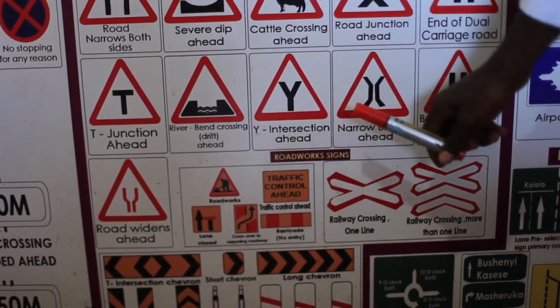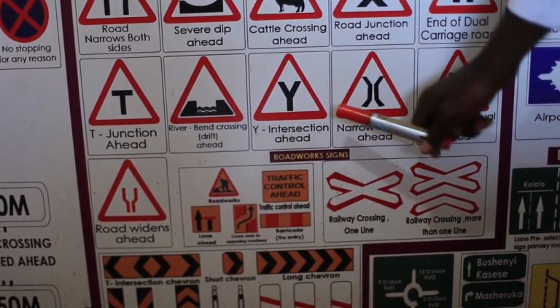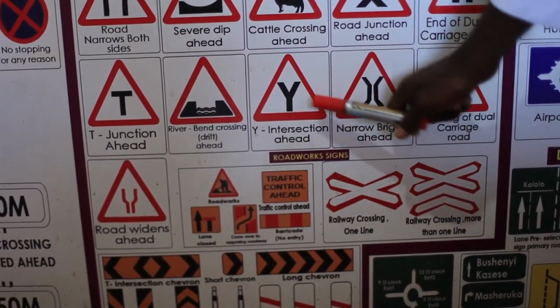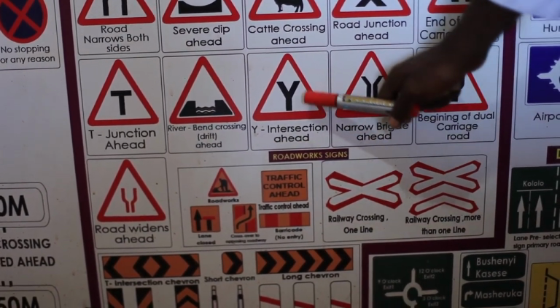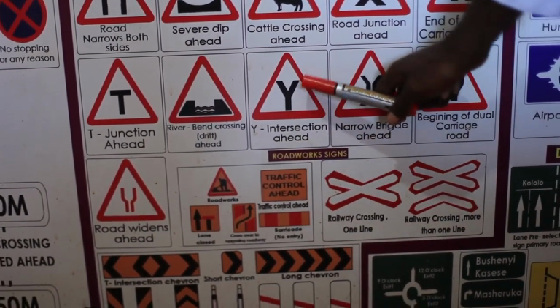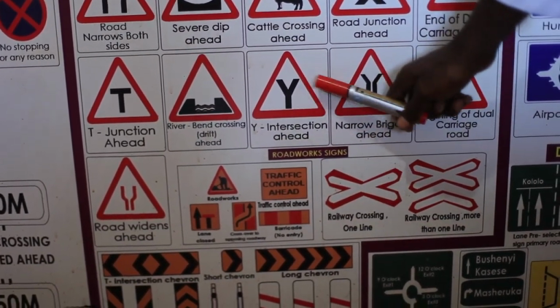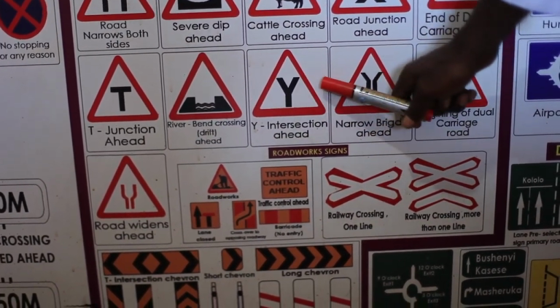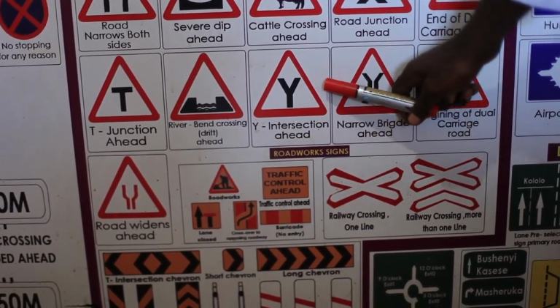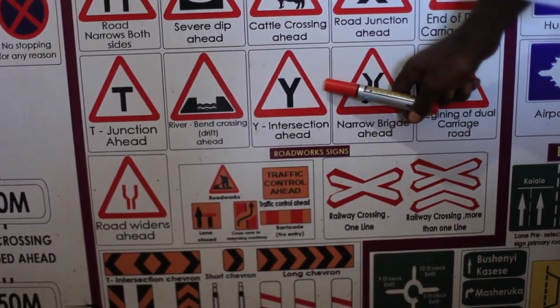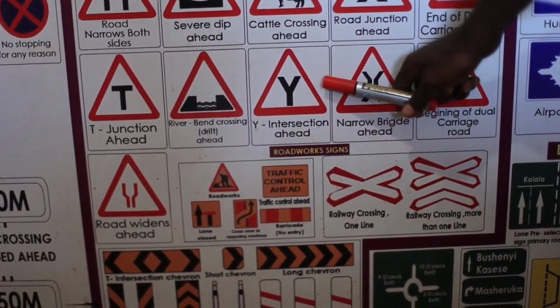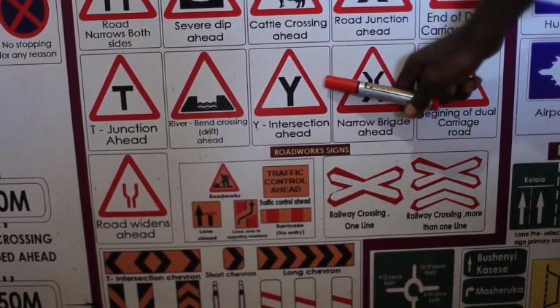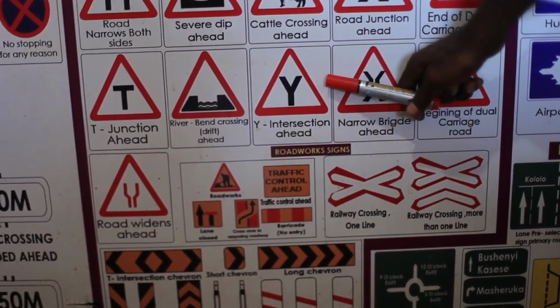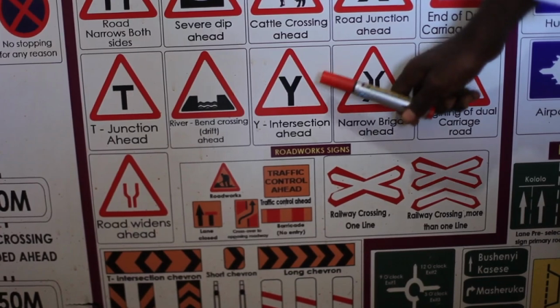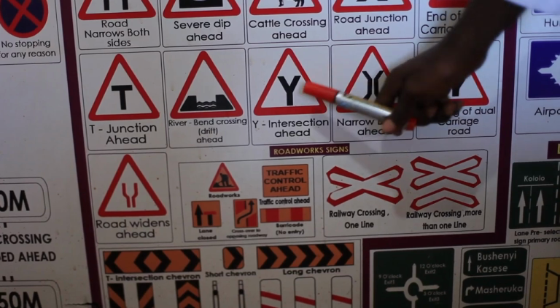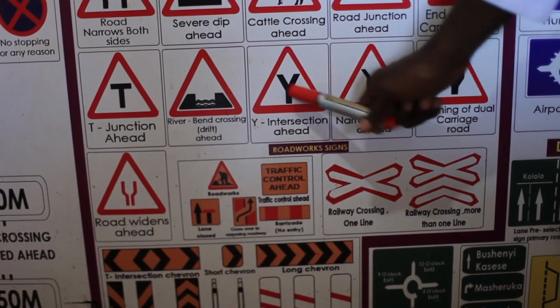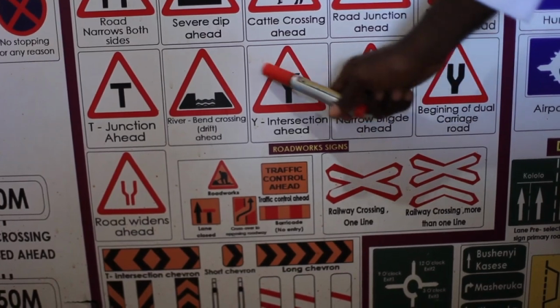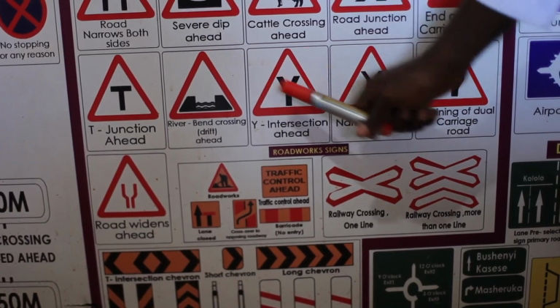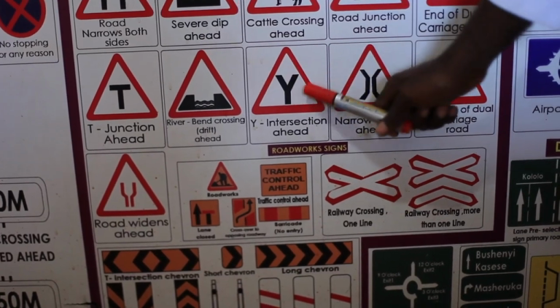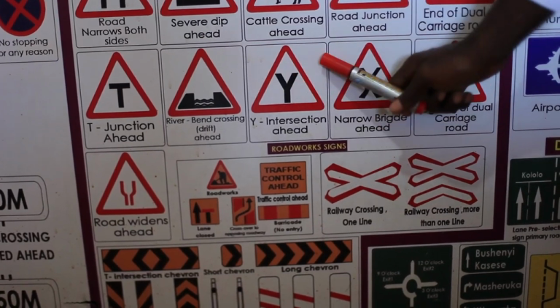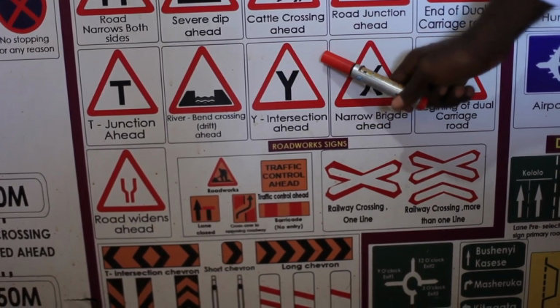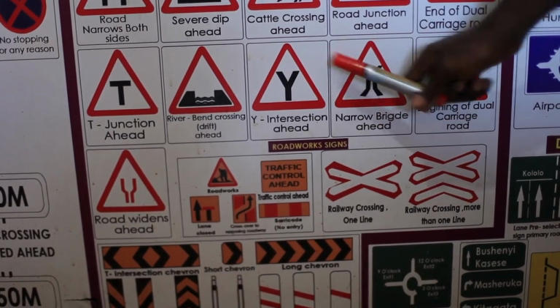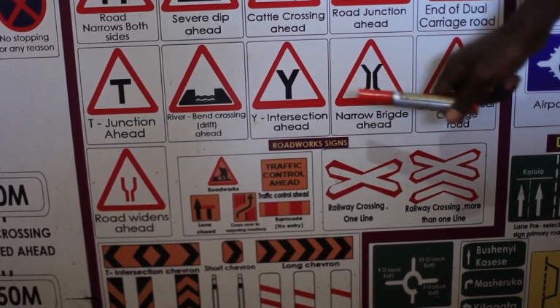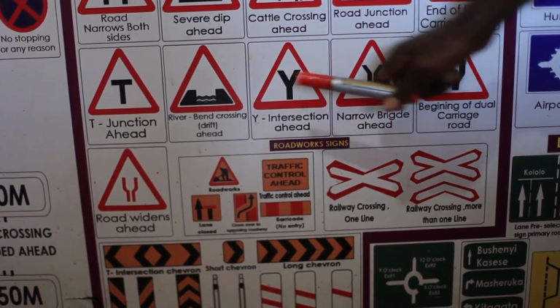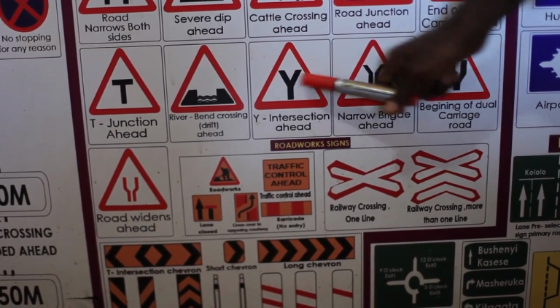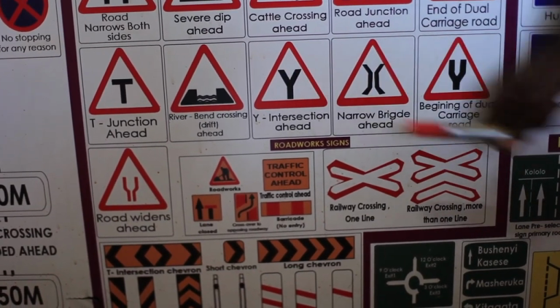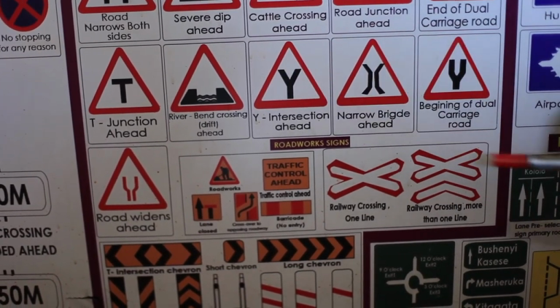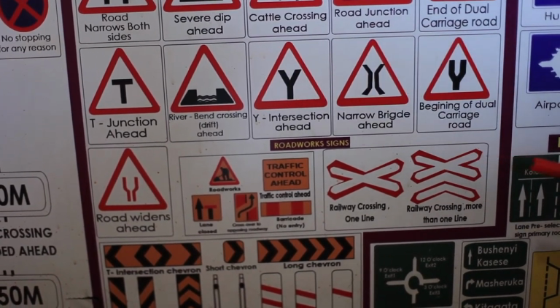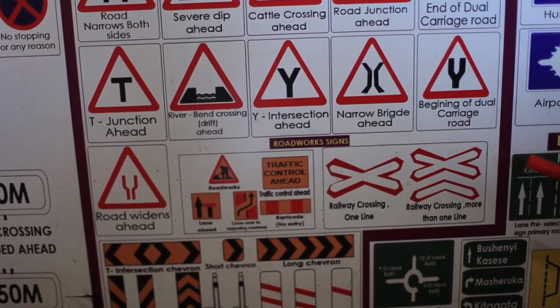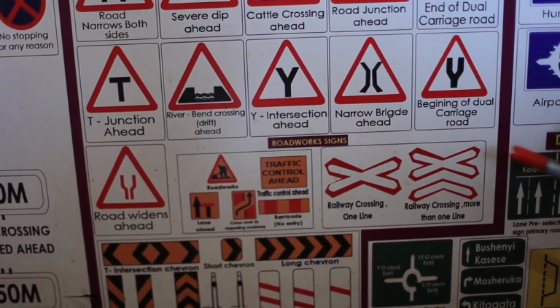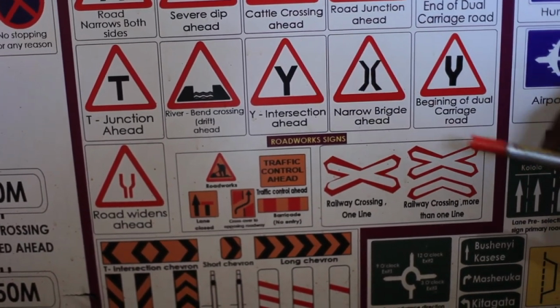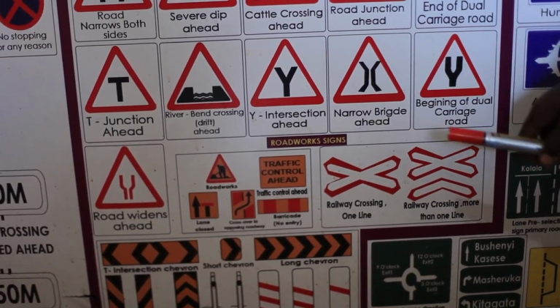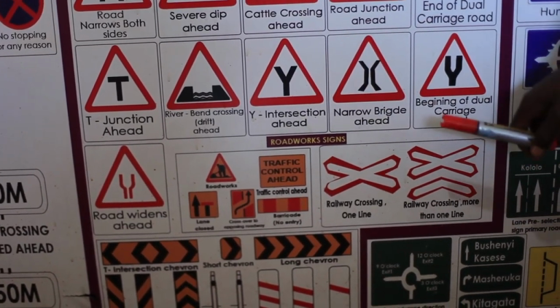Y-intersection ahead. The road is in a Y-shape. Follow the road in the direction you are going.